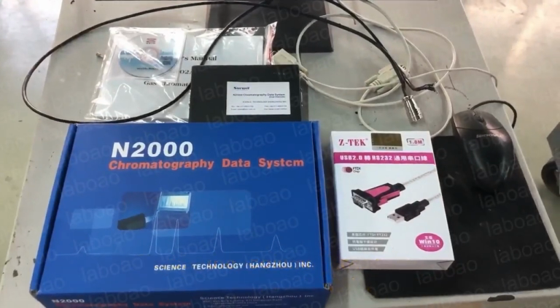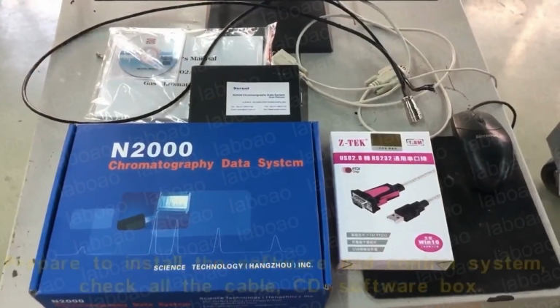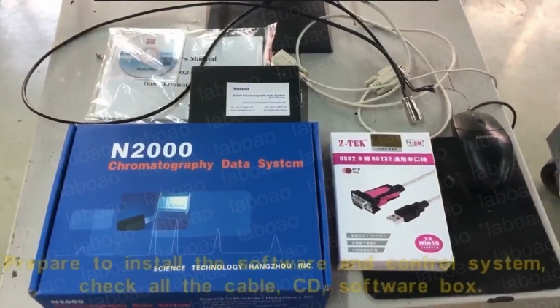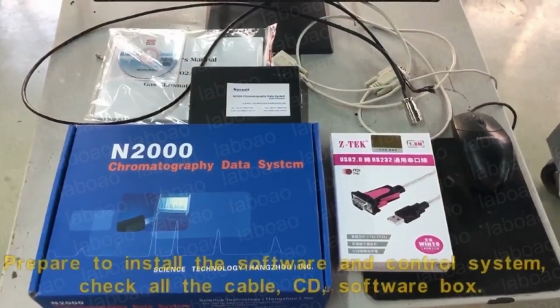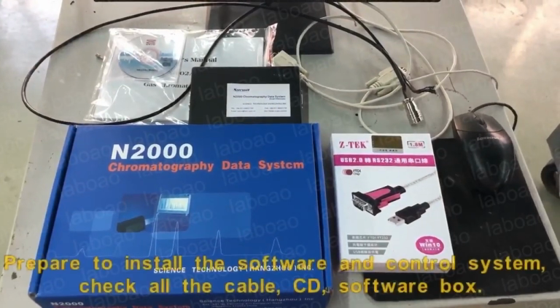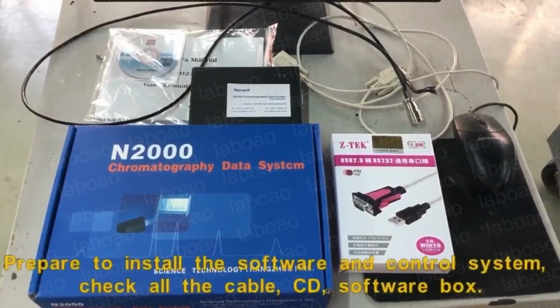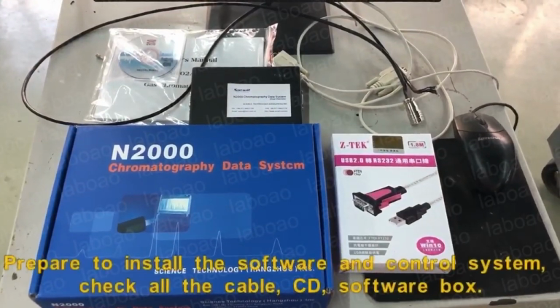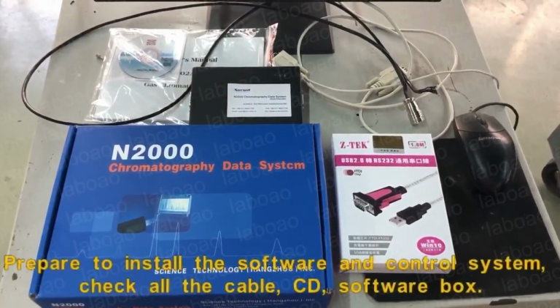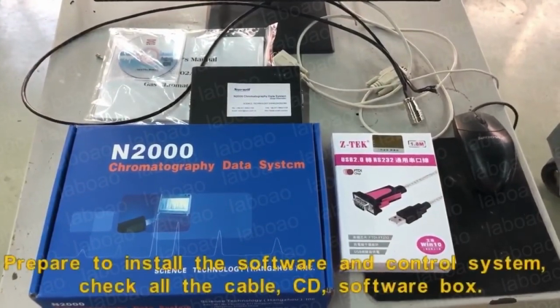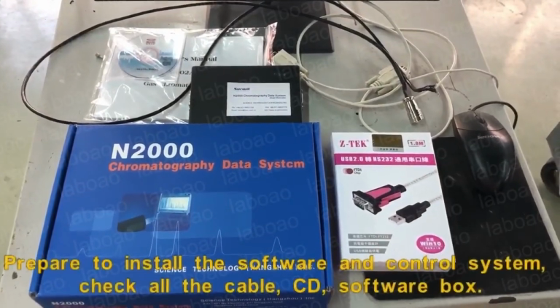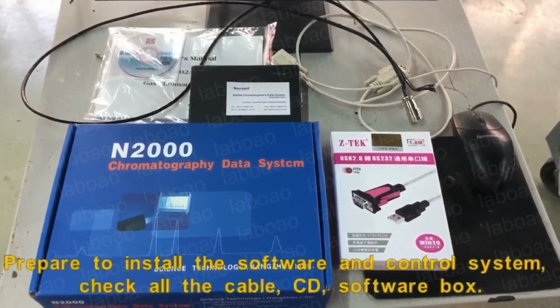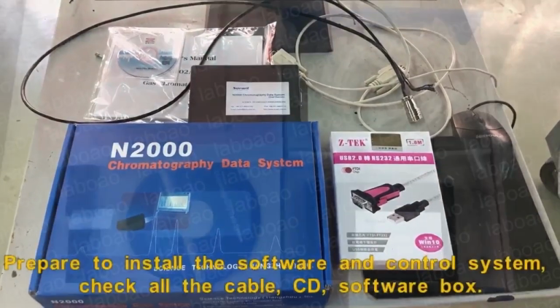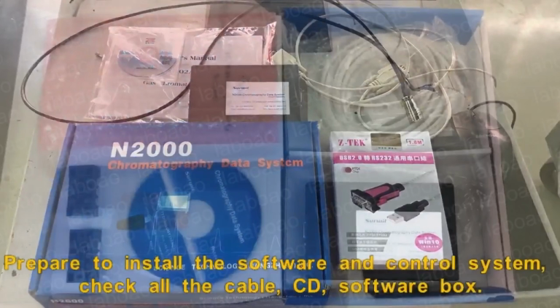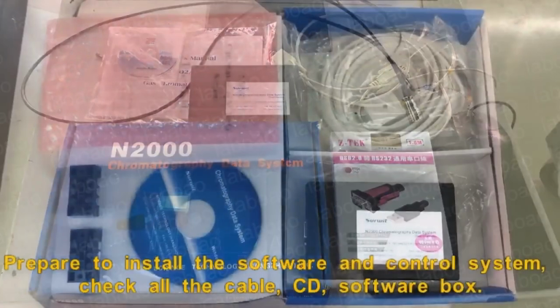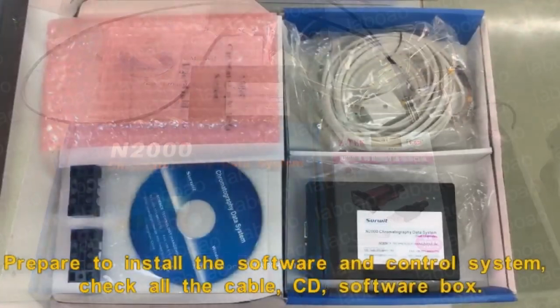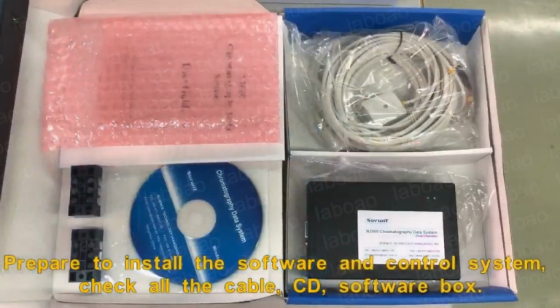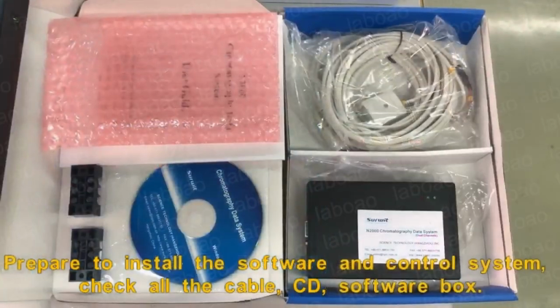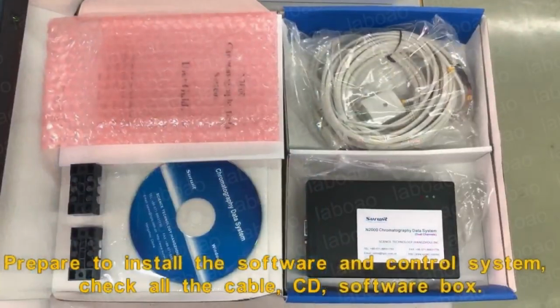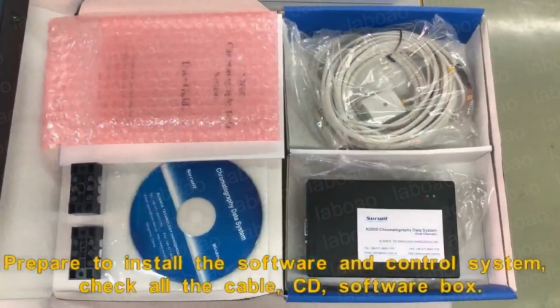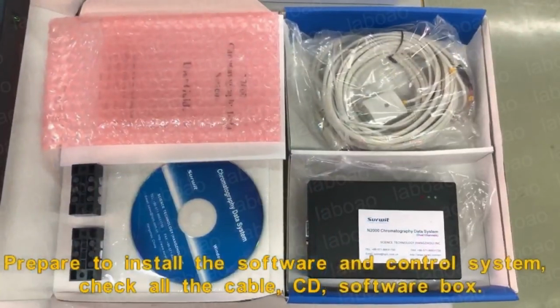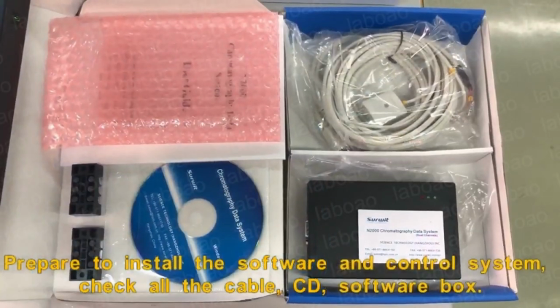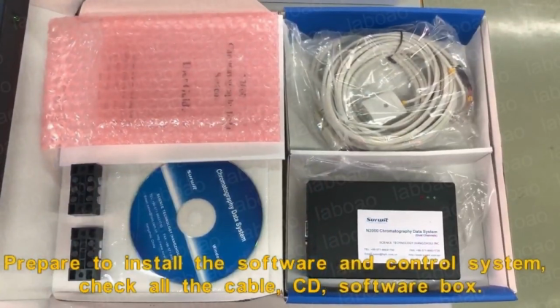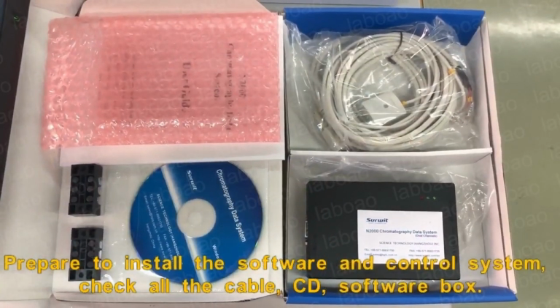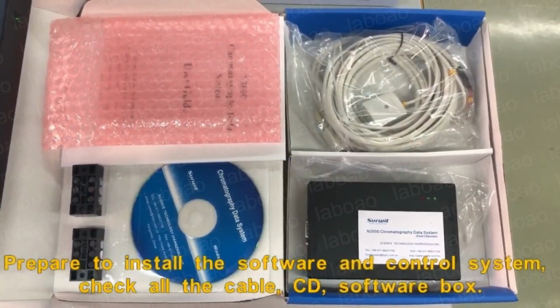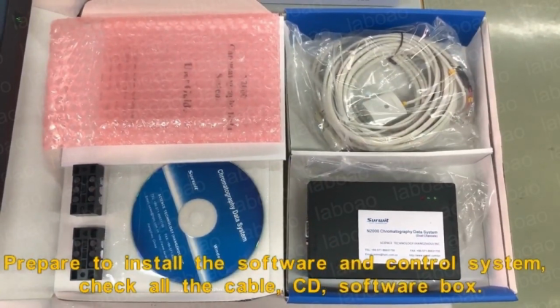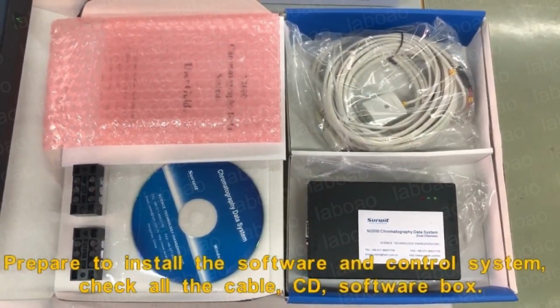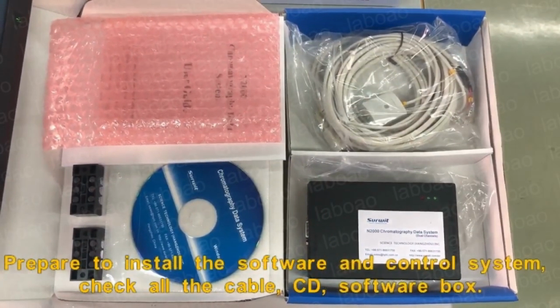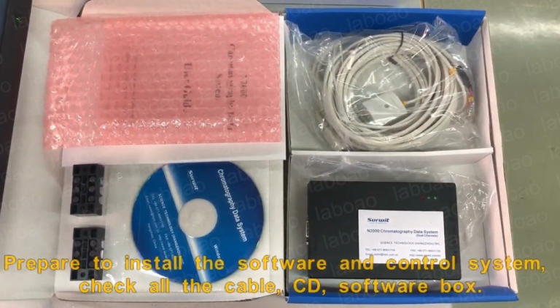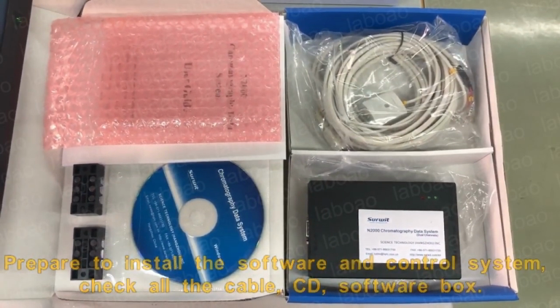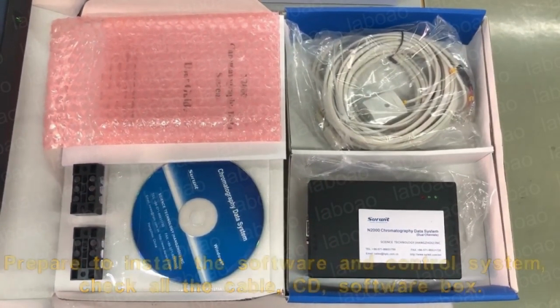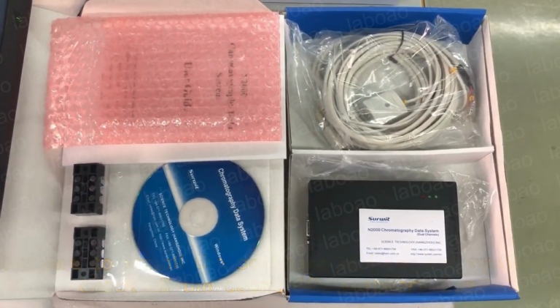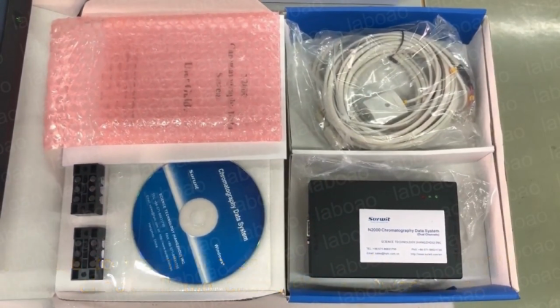Prepare to install the software and control system. Check all the cables, CD, and software box.